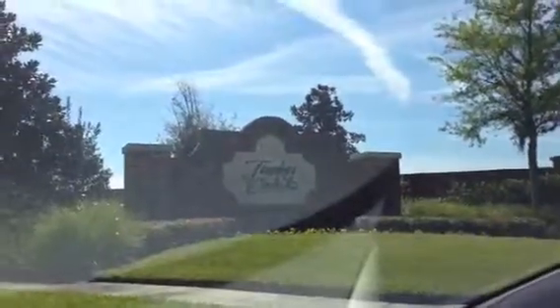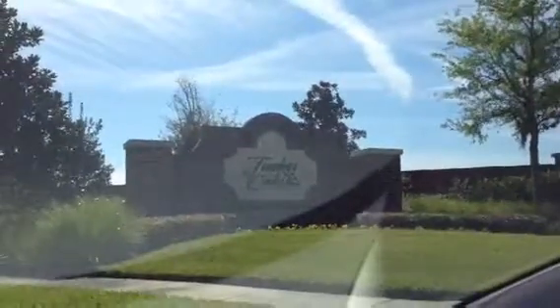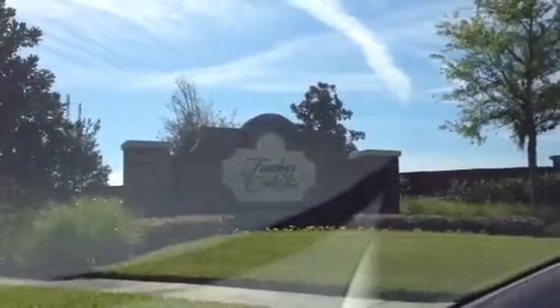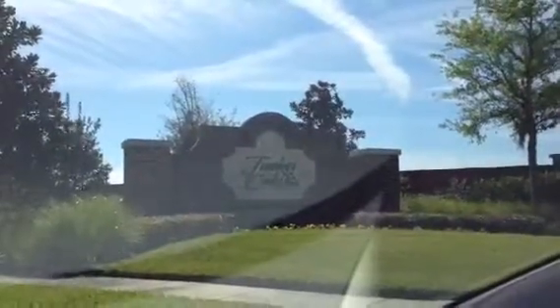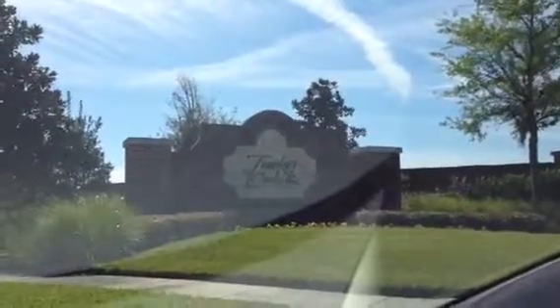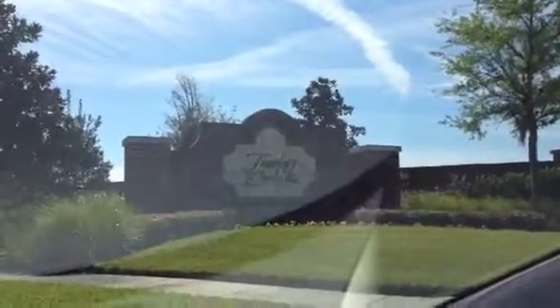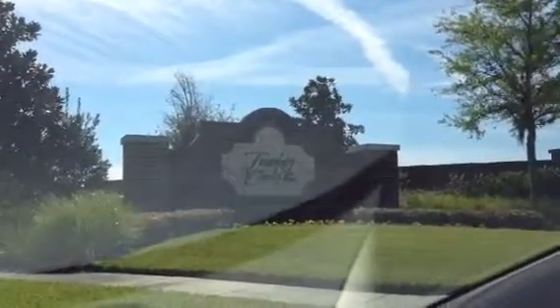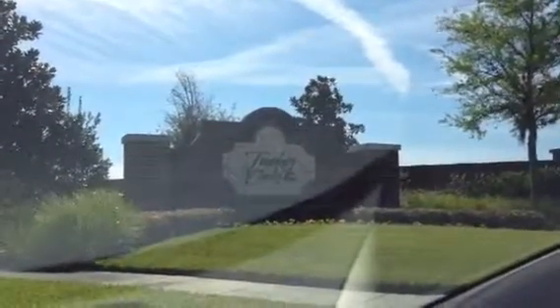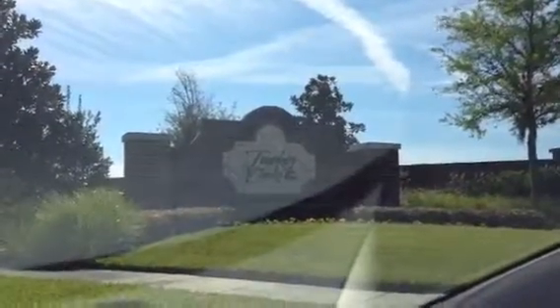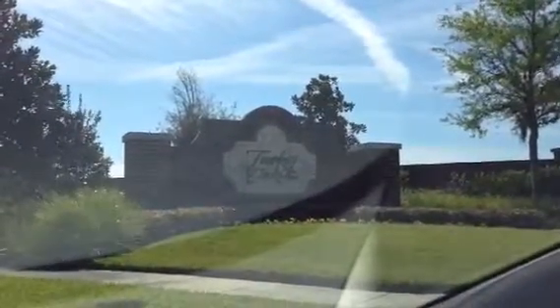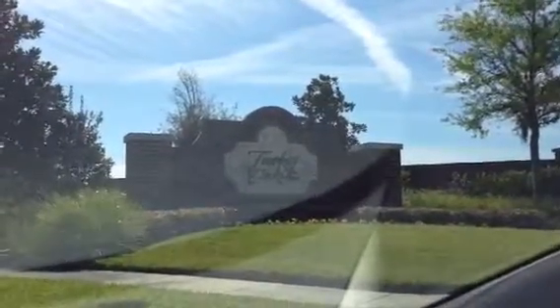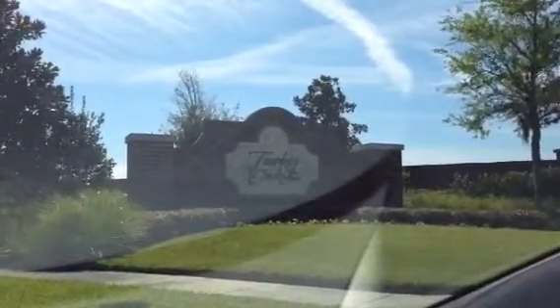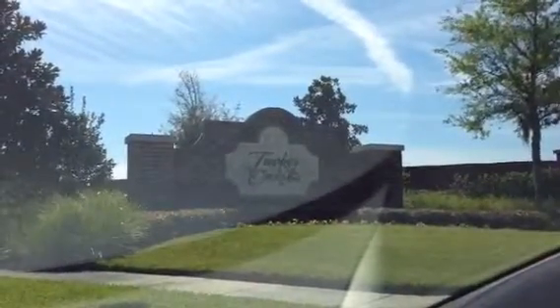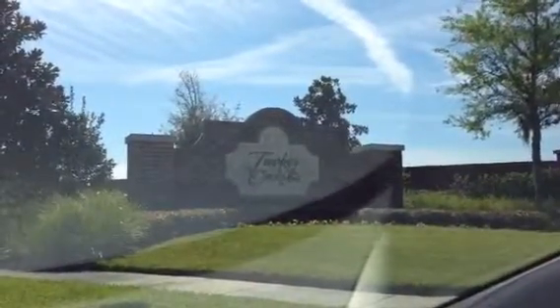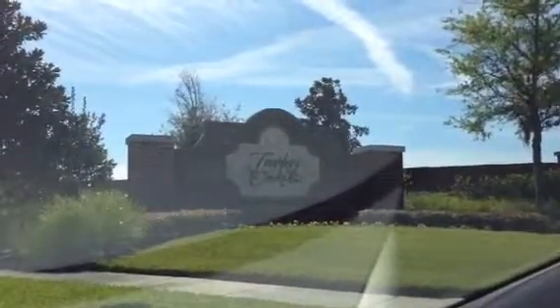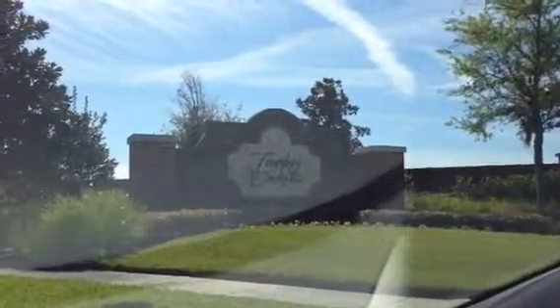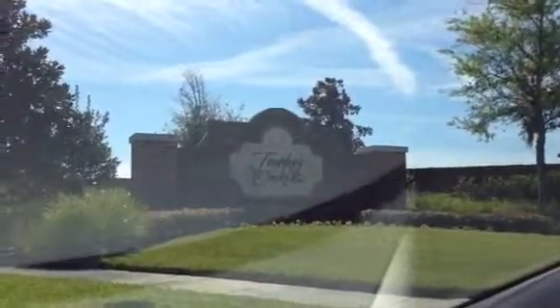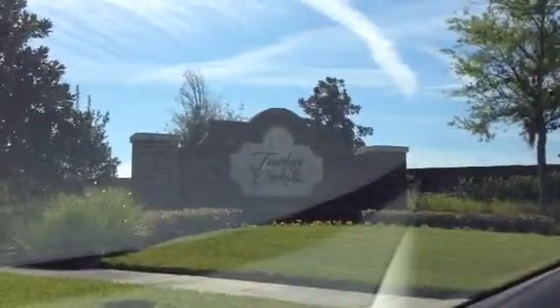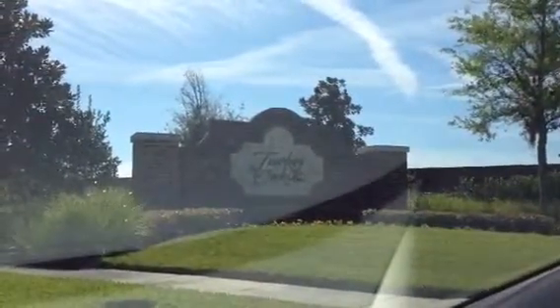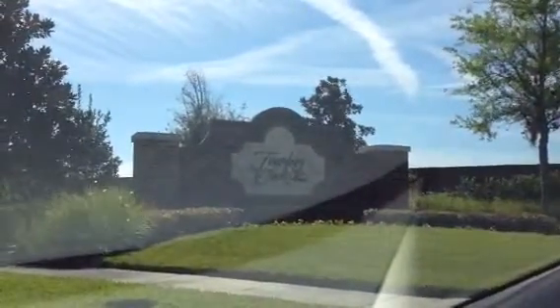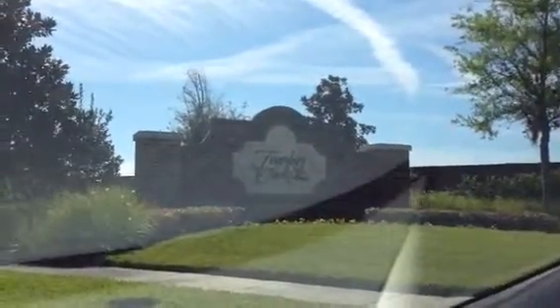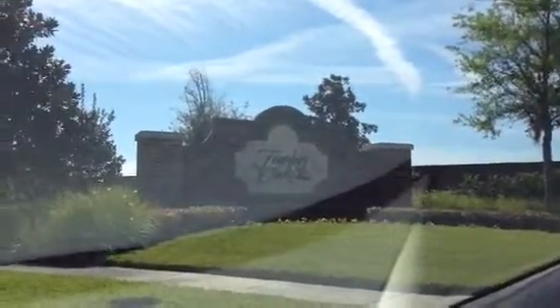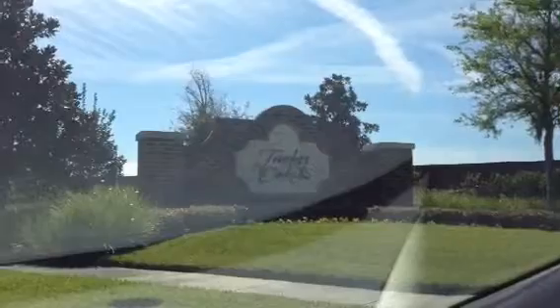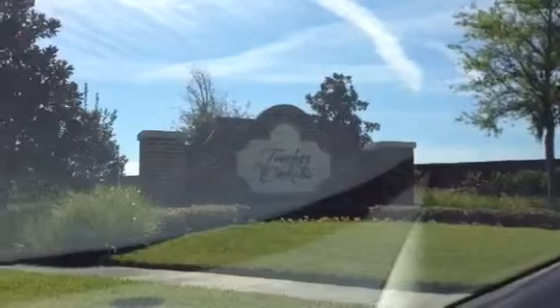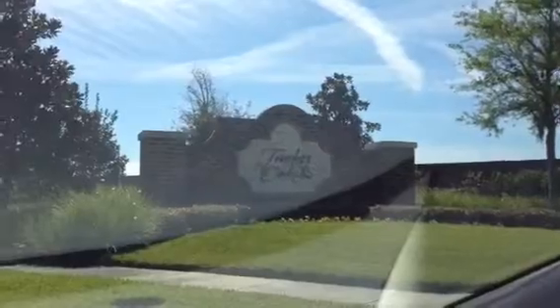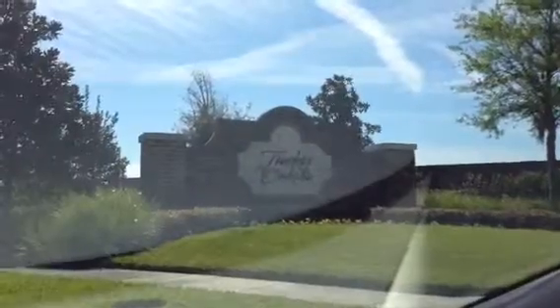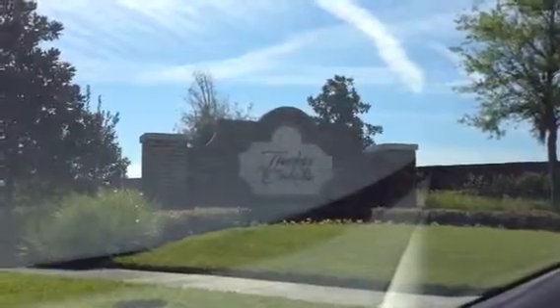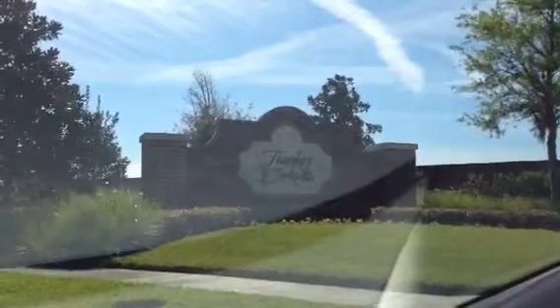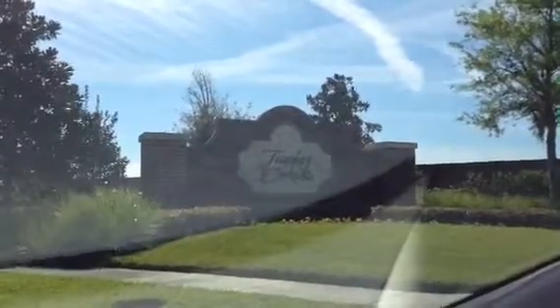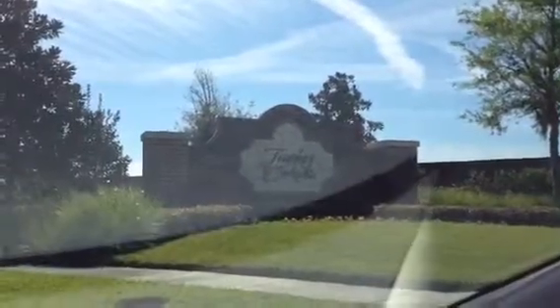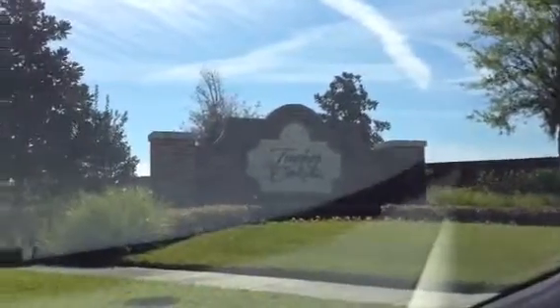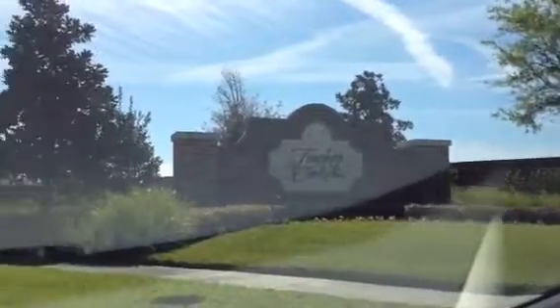Hi, this is Mark Haig with RE-MAX. Today we're in Winter Garden. Wanted to show you a community here called Tucker Oaks.